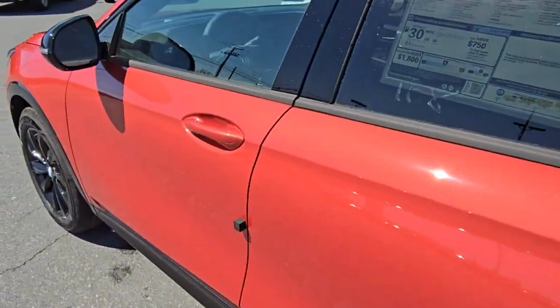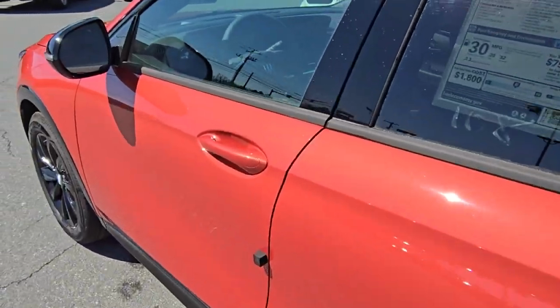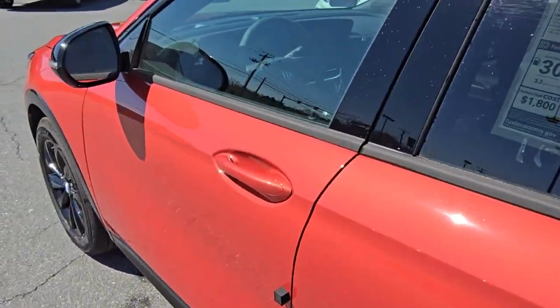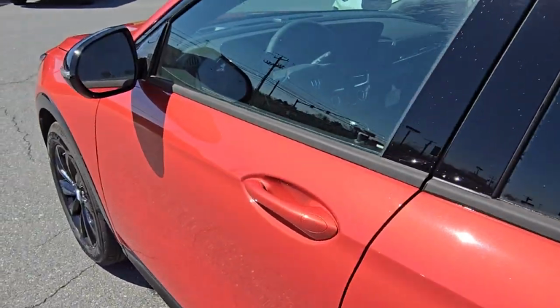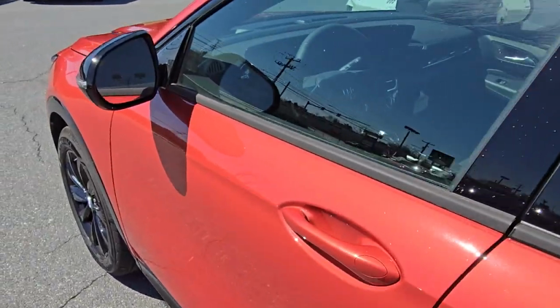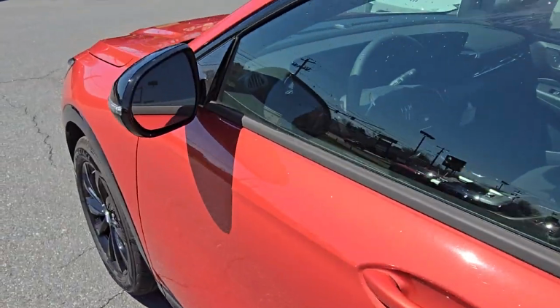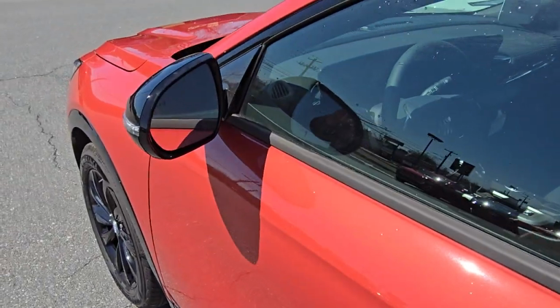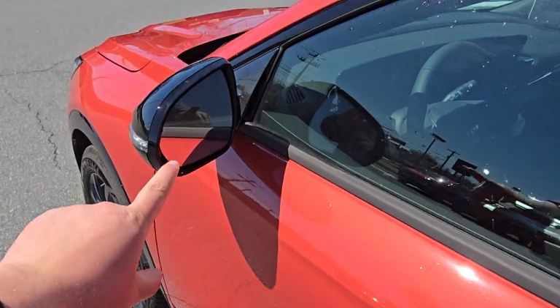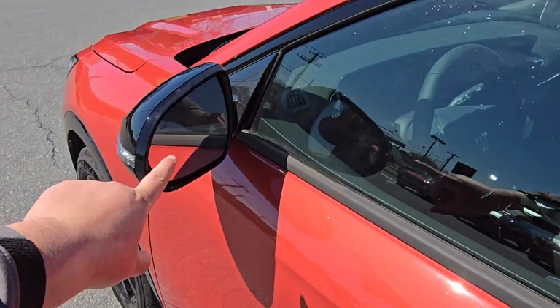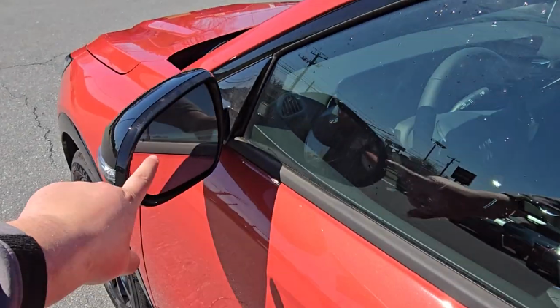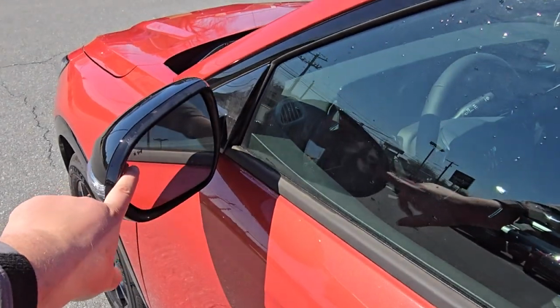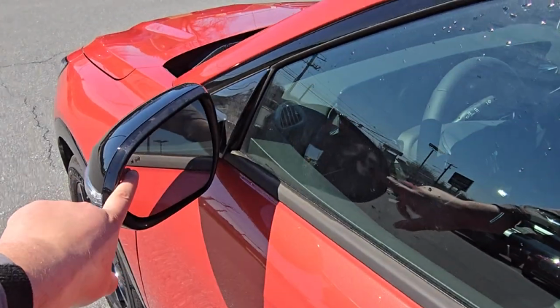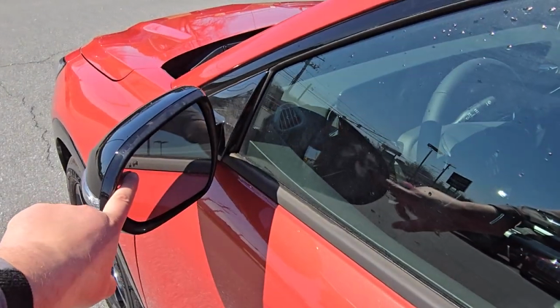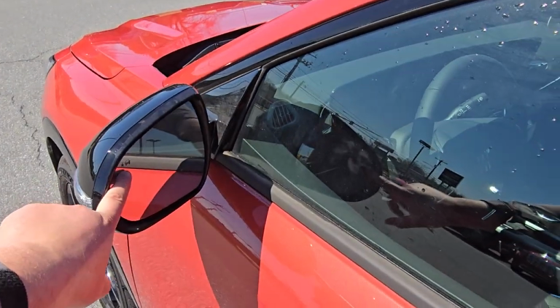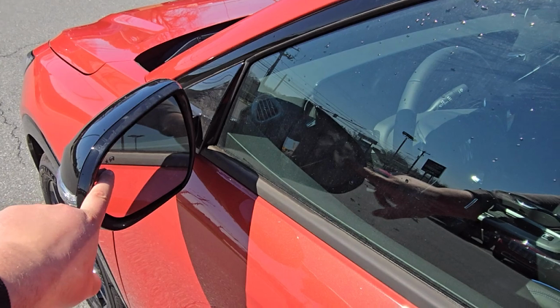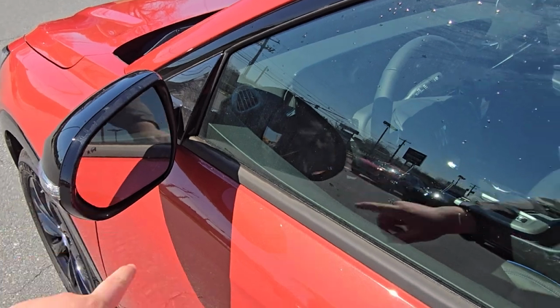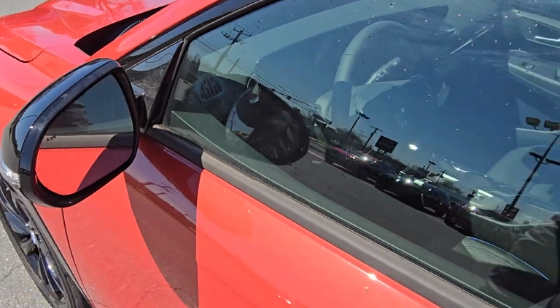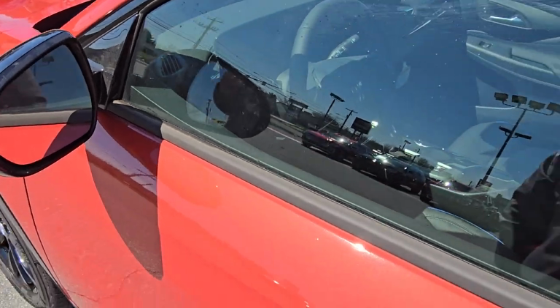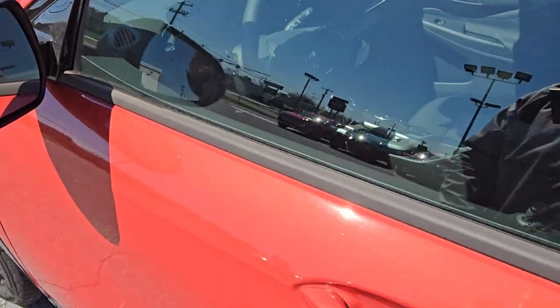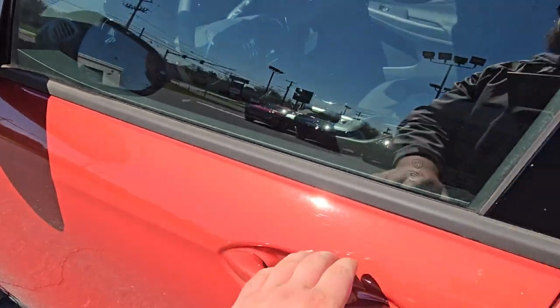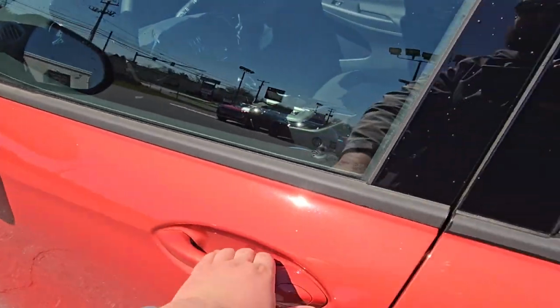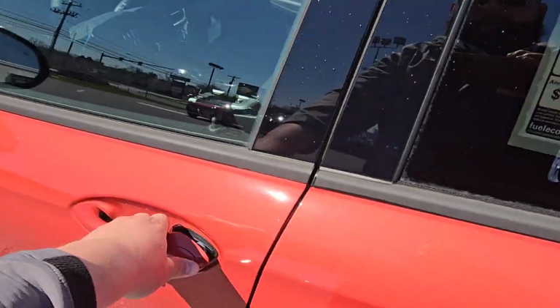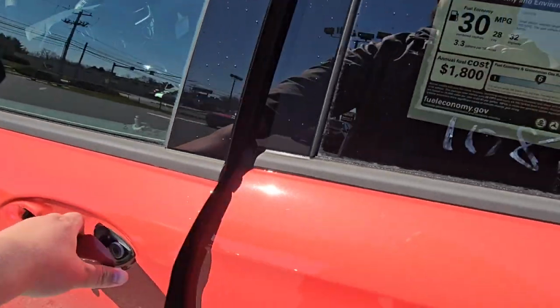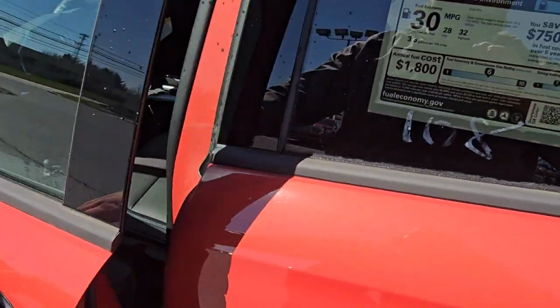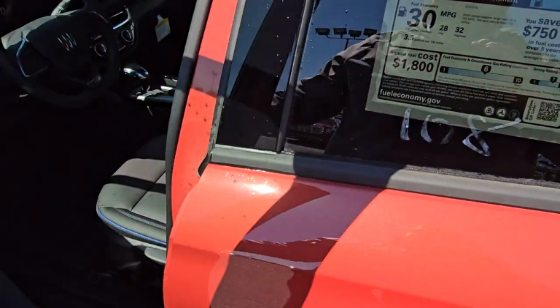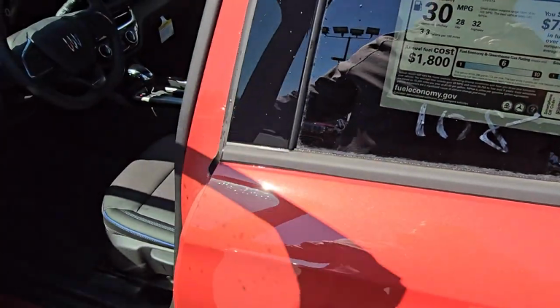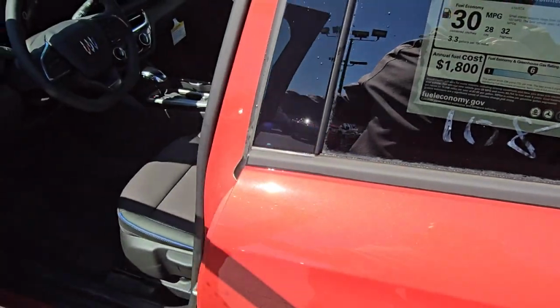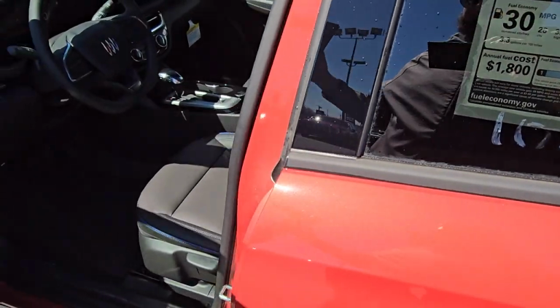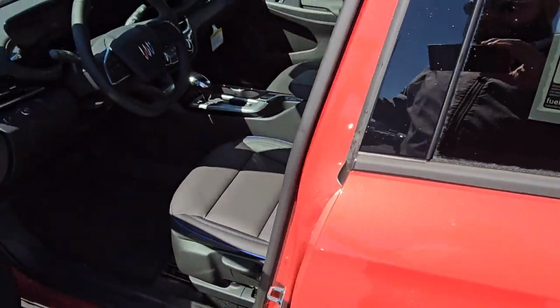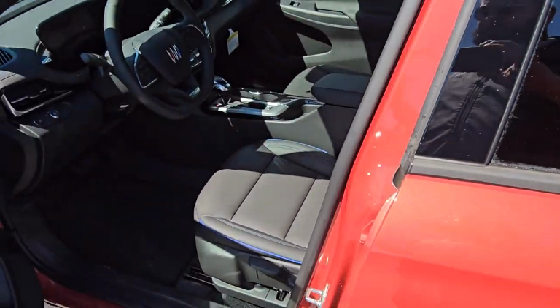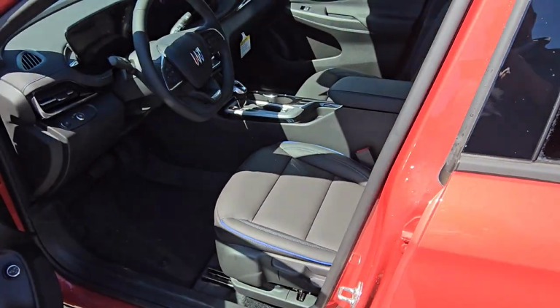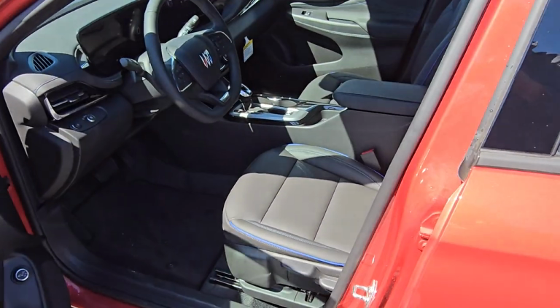It does also come equipped with the side blind zone alert, right there in the mirror. It is leather.